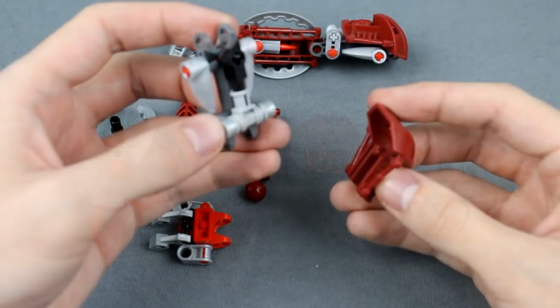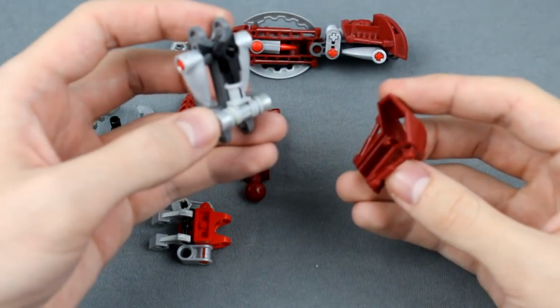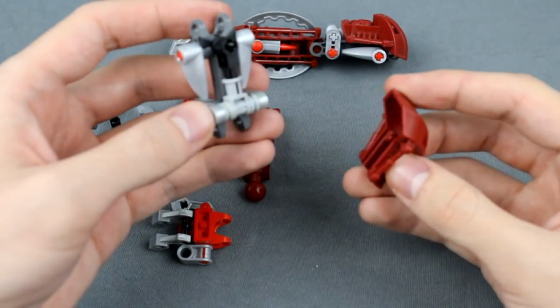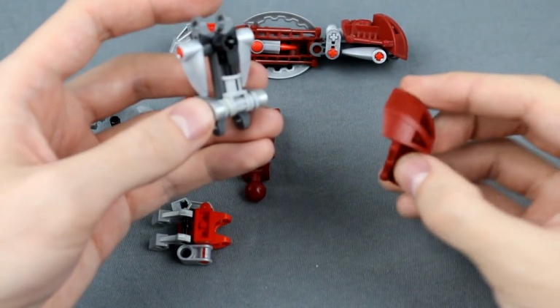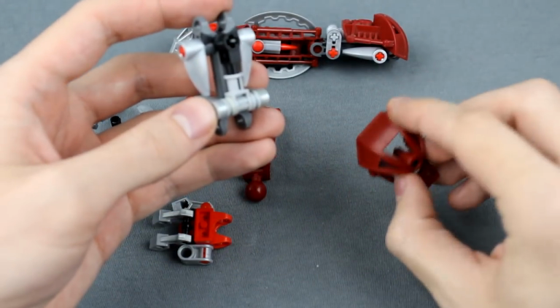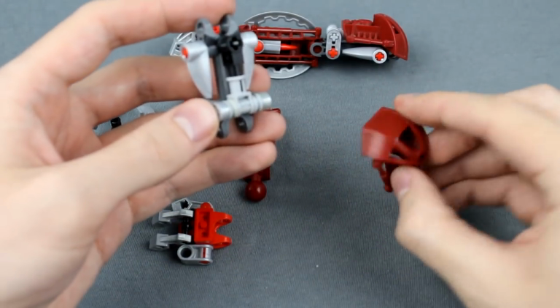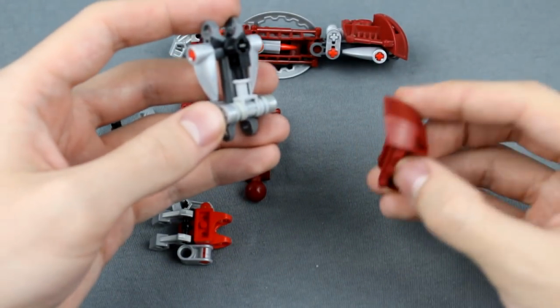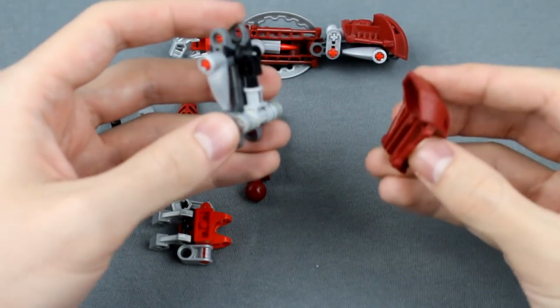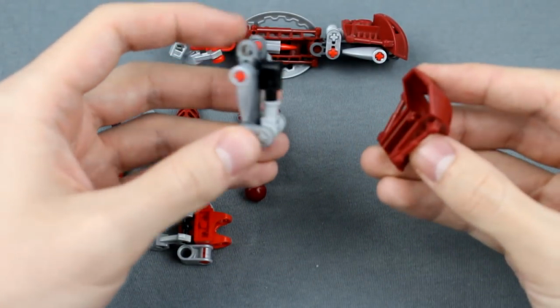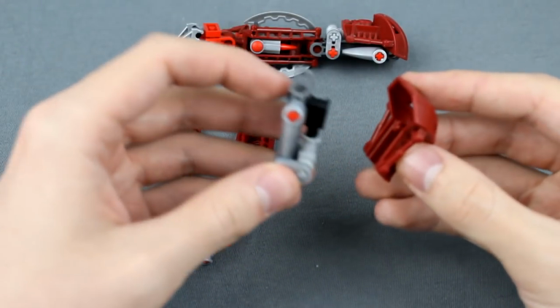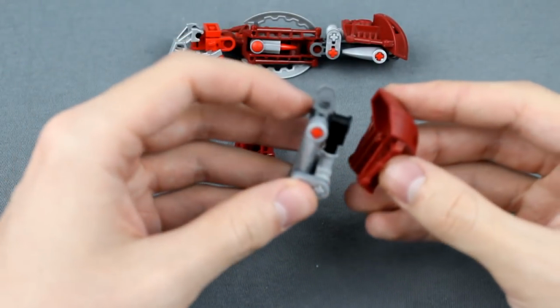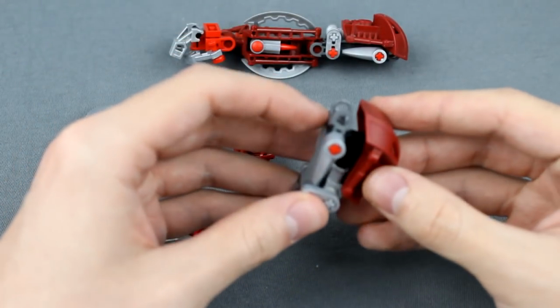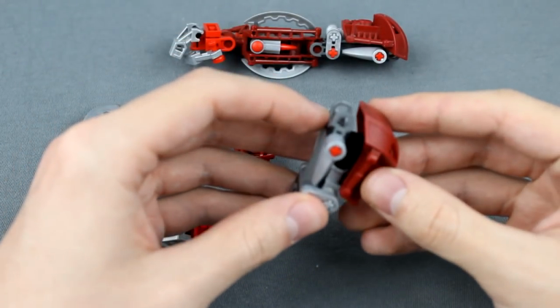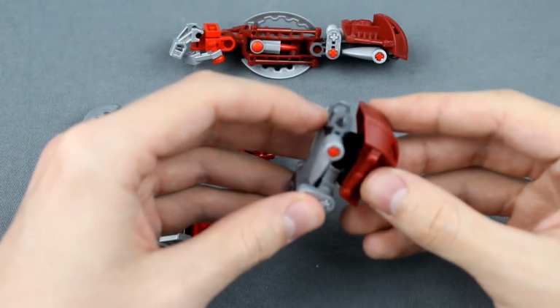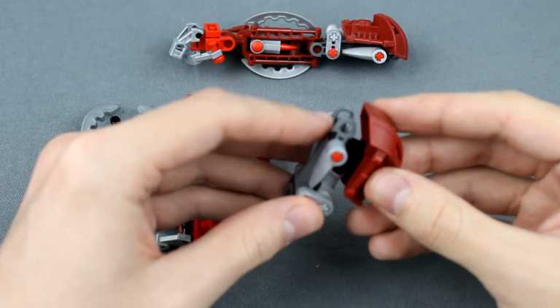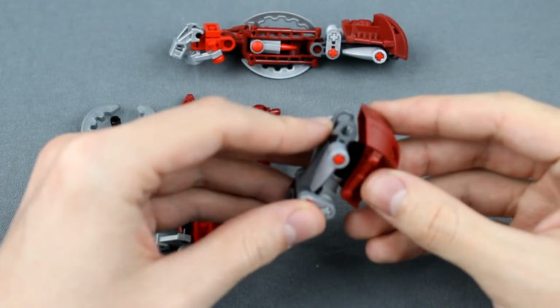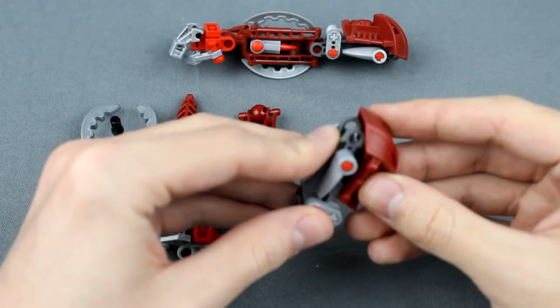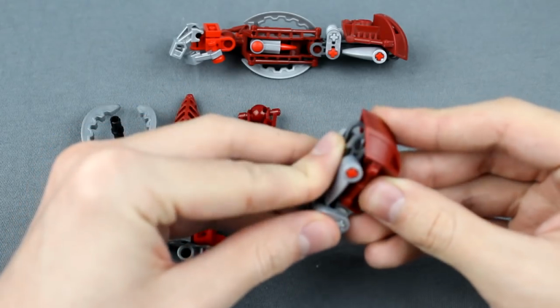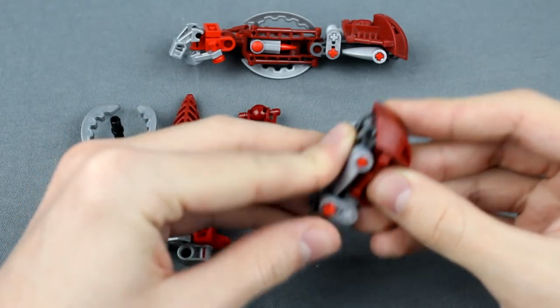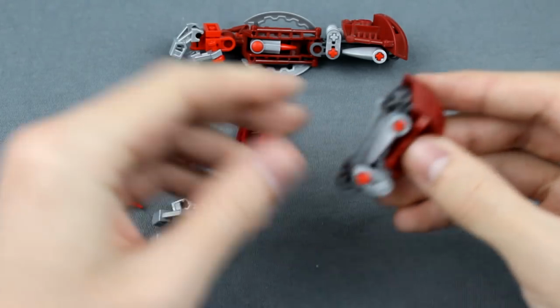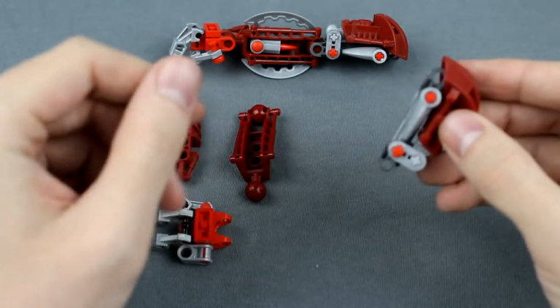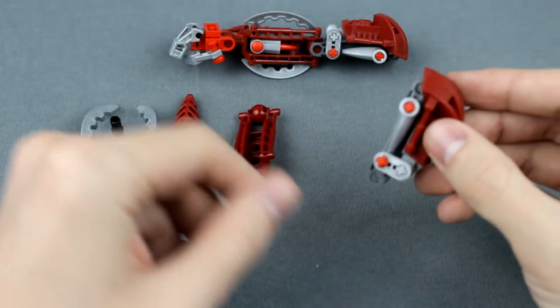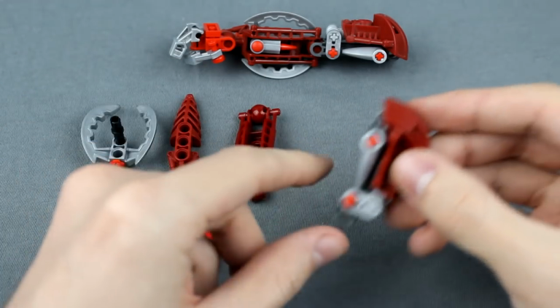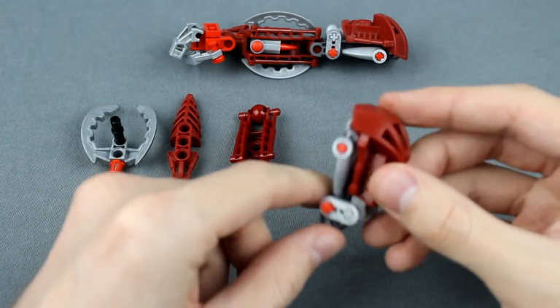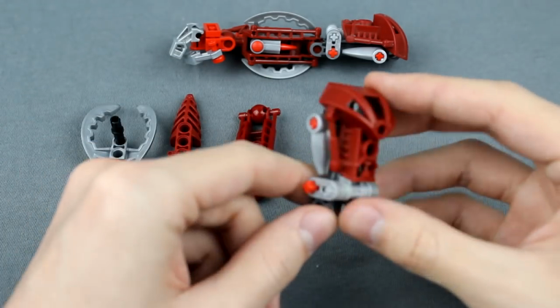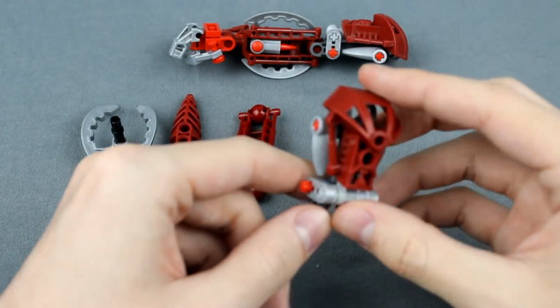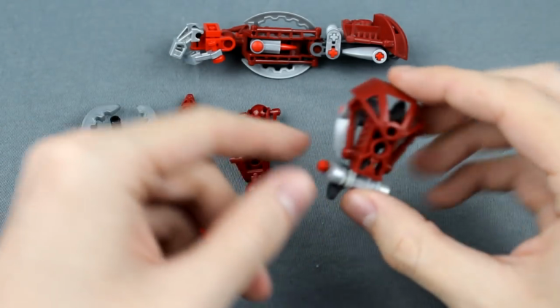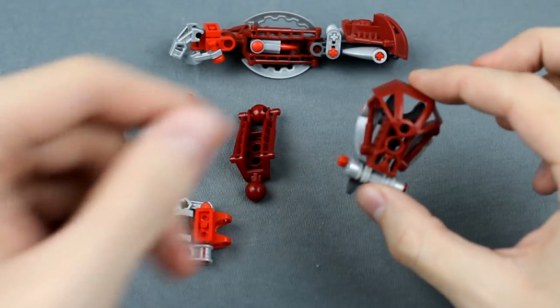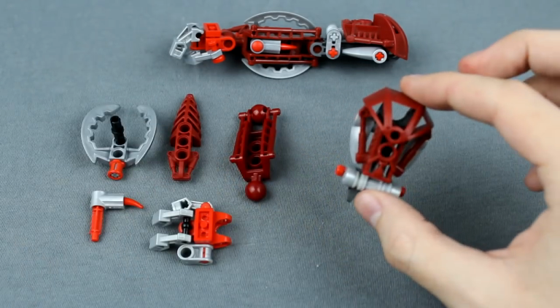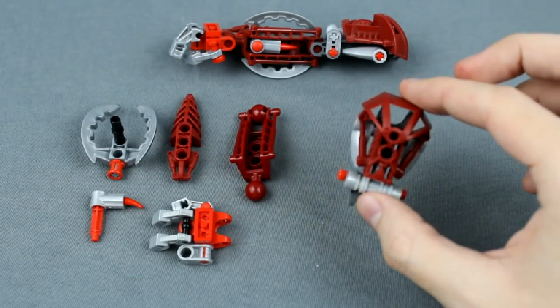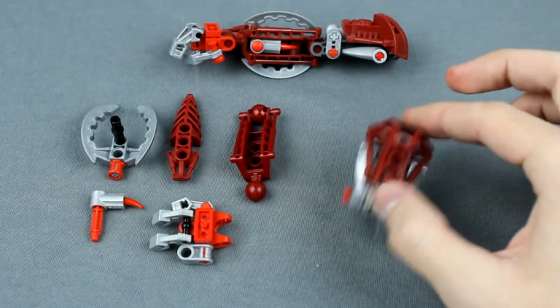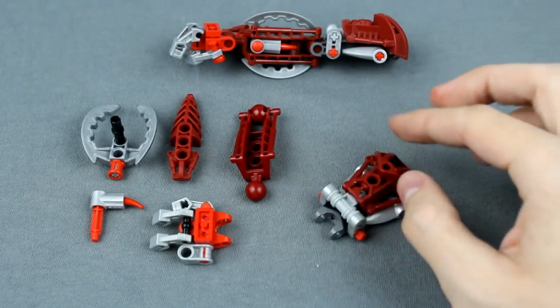Fairly simple design, but credit where credit is due. From the next part, take this Metru shoulder pad piece and just slide that over that Technic connector like so. And that's the shoulder done.